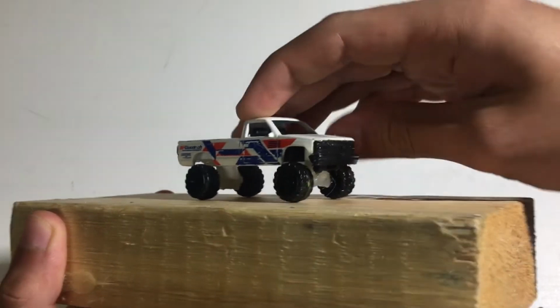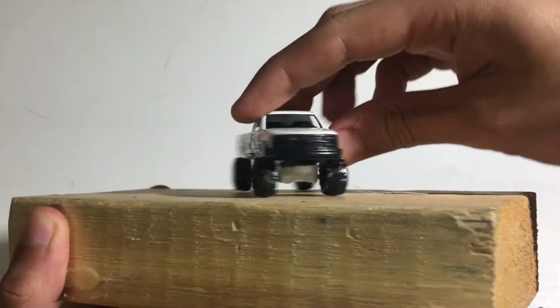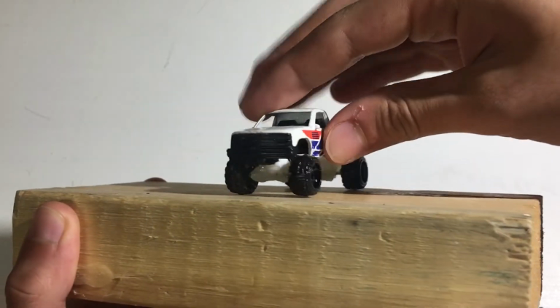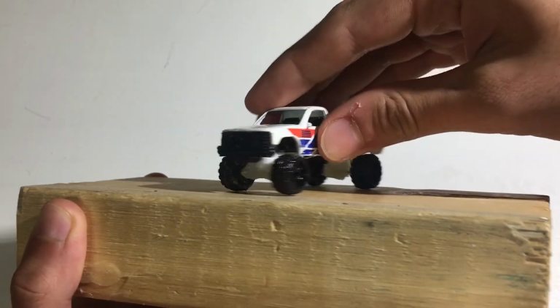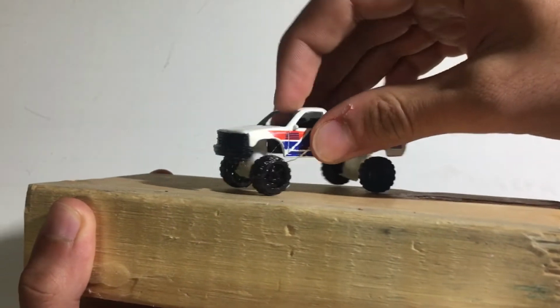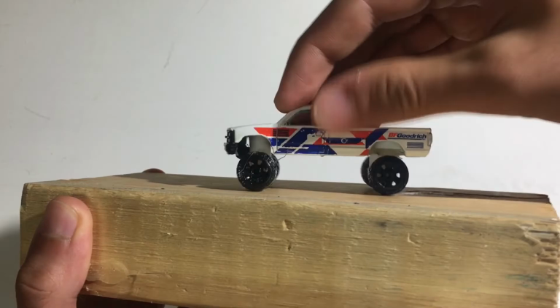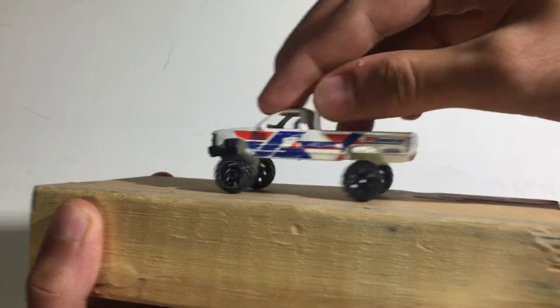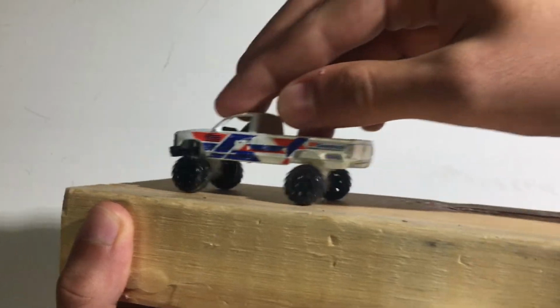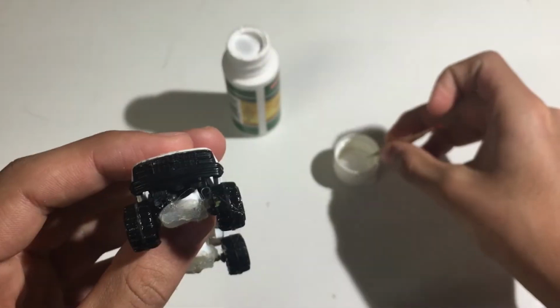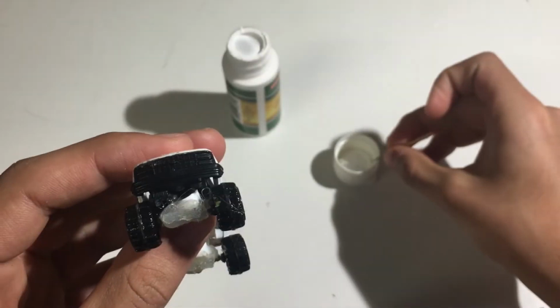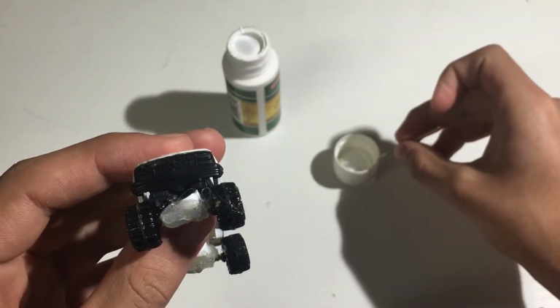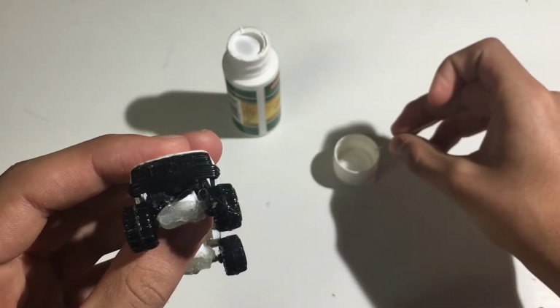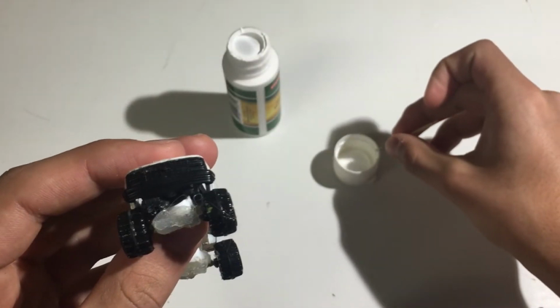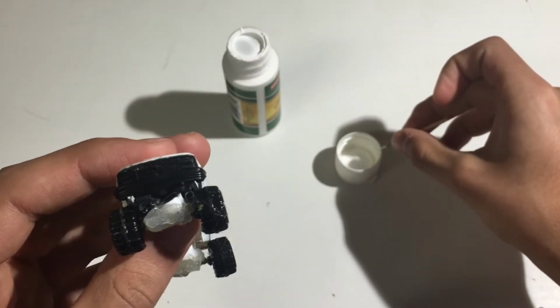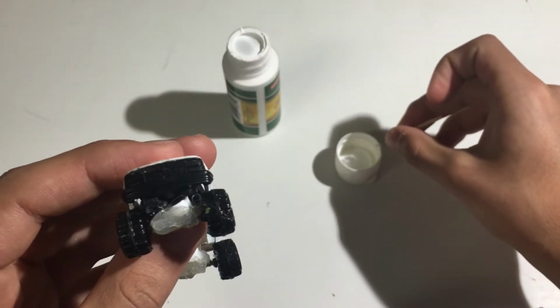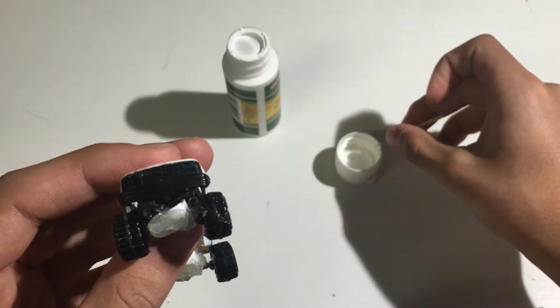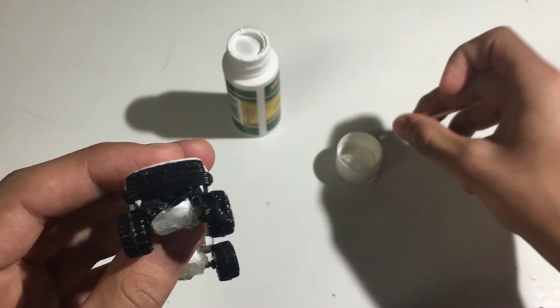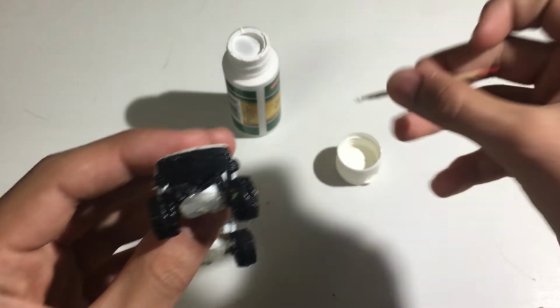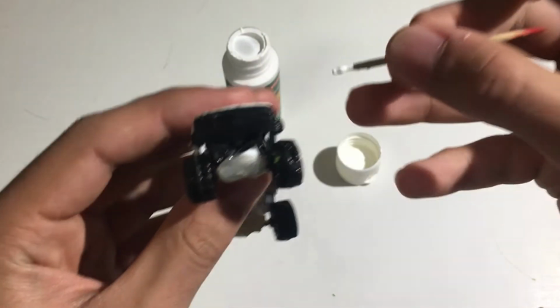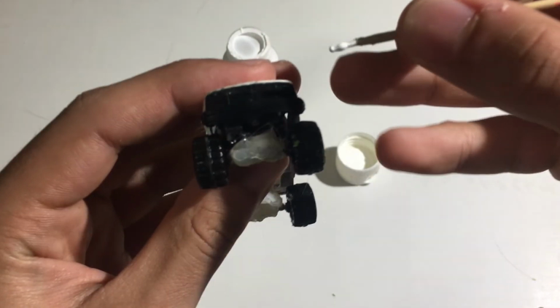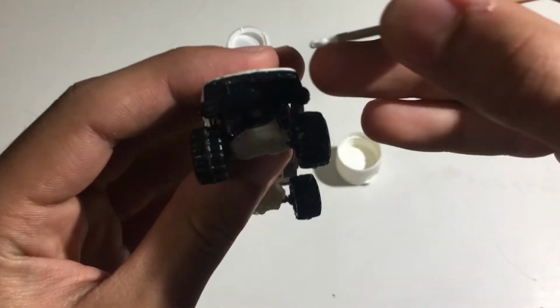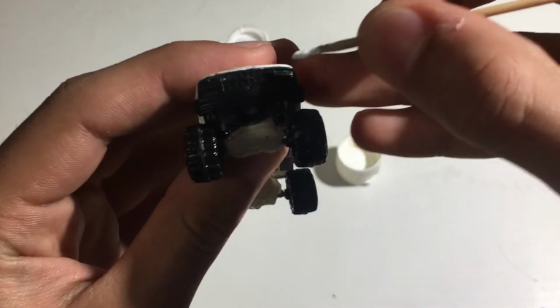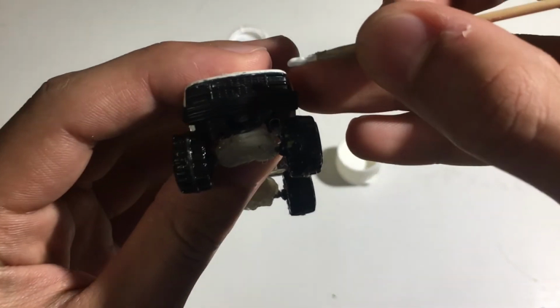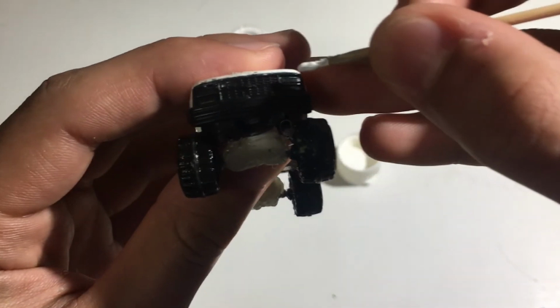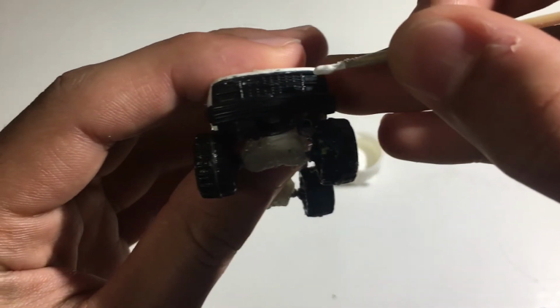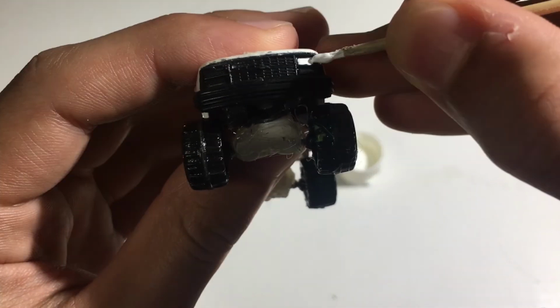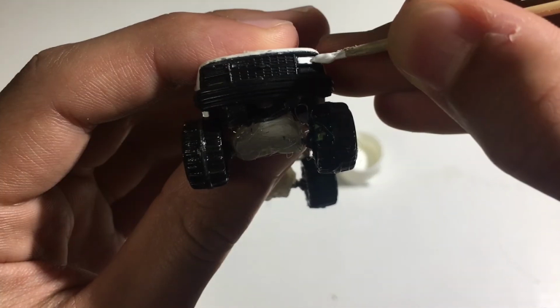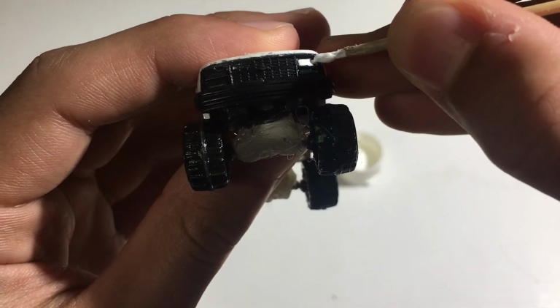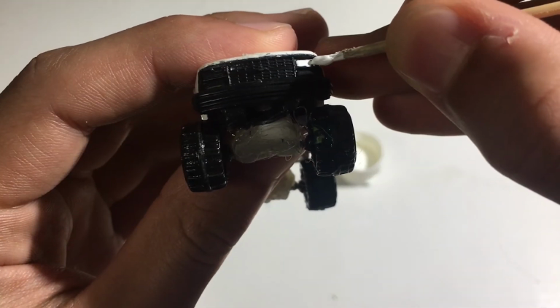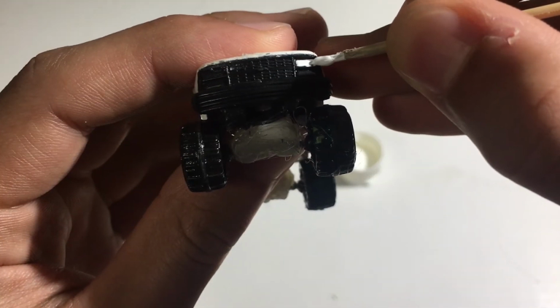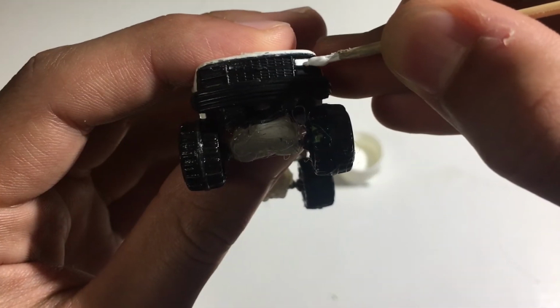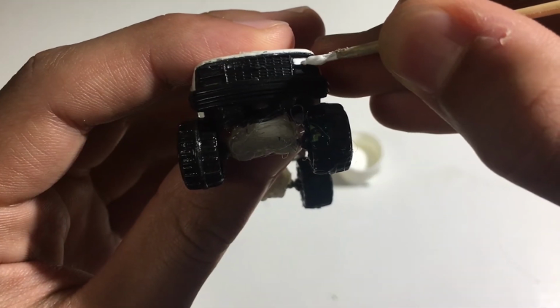Adding final details: taillights and headlights.